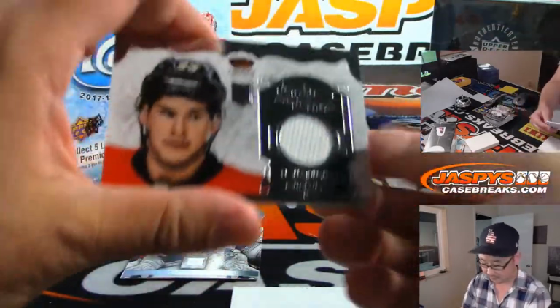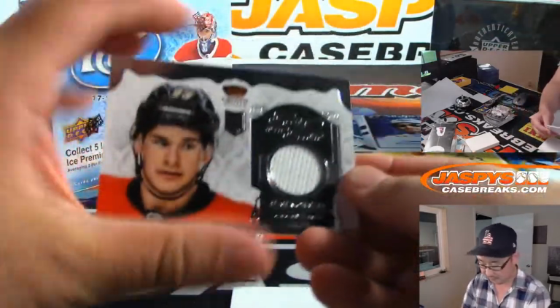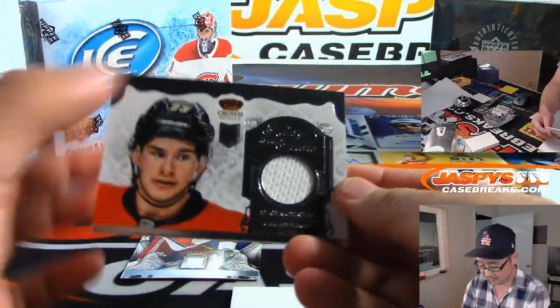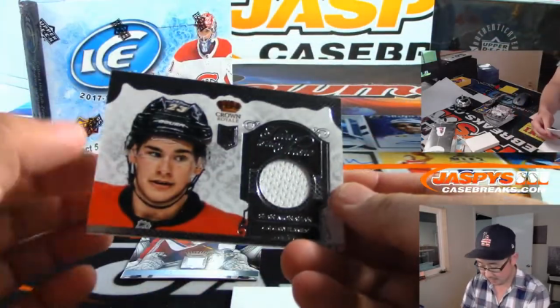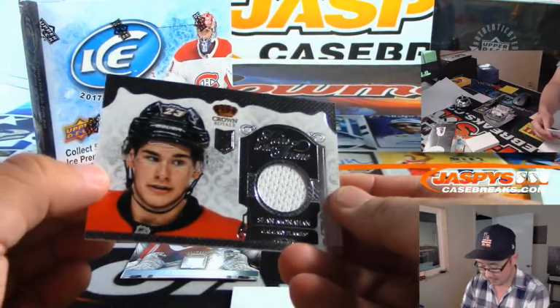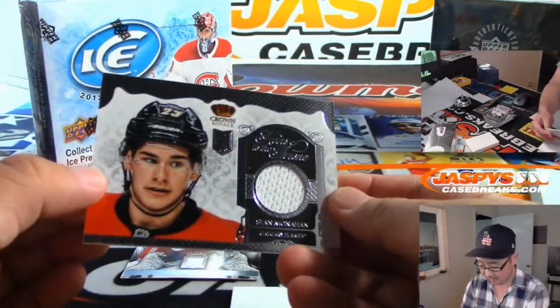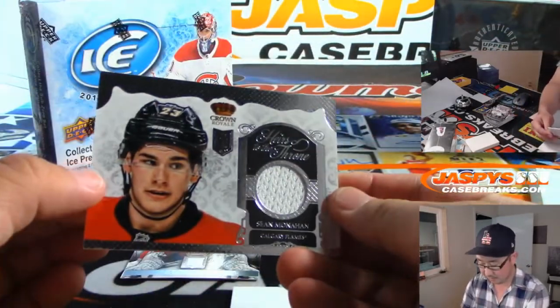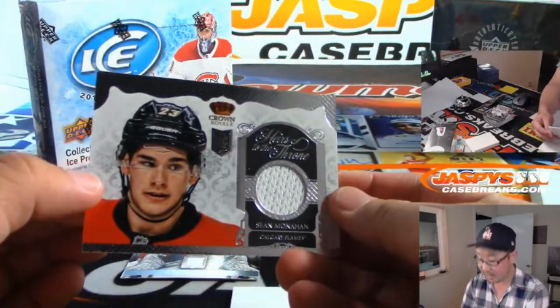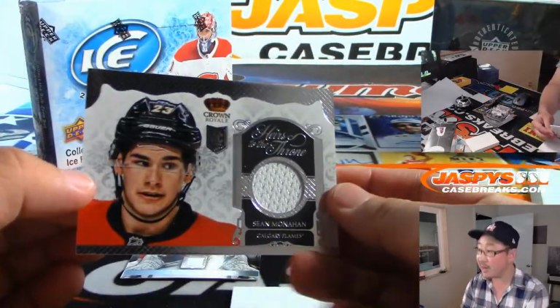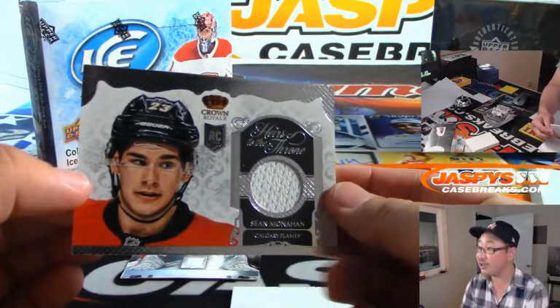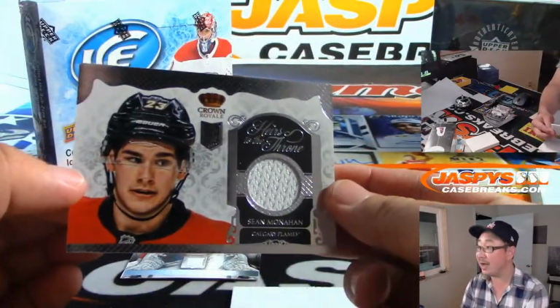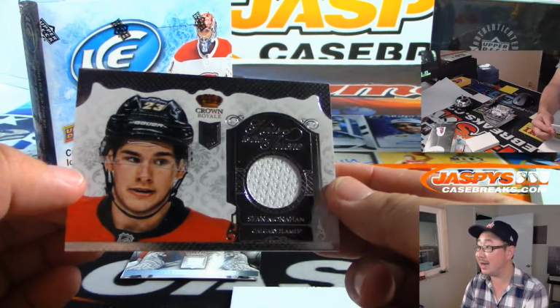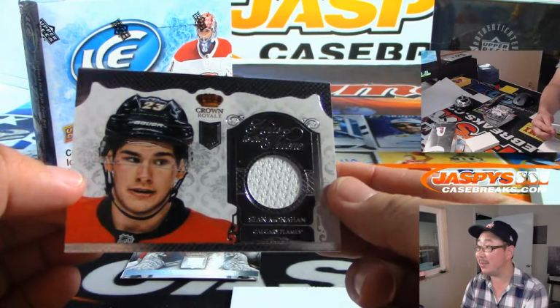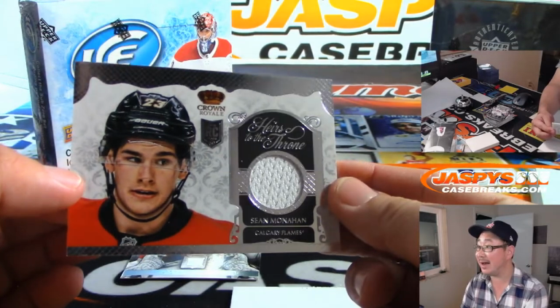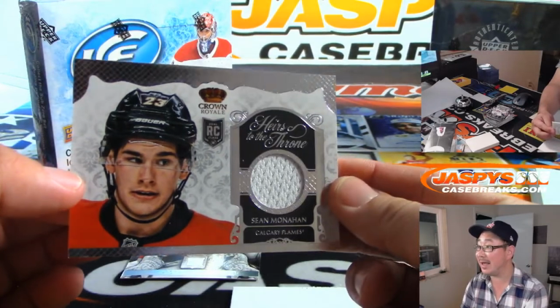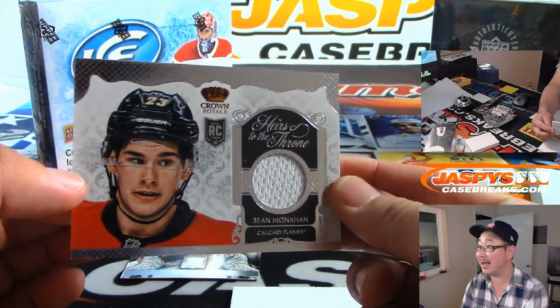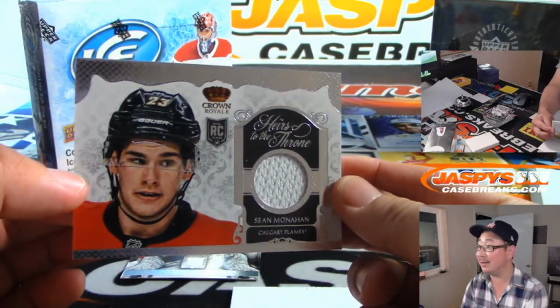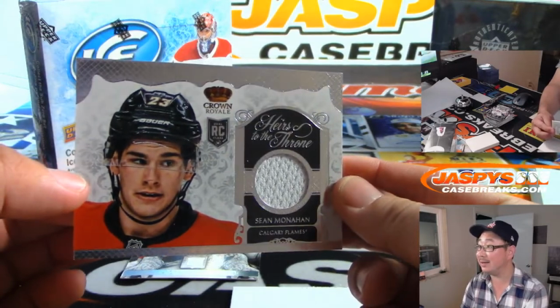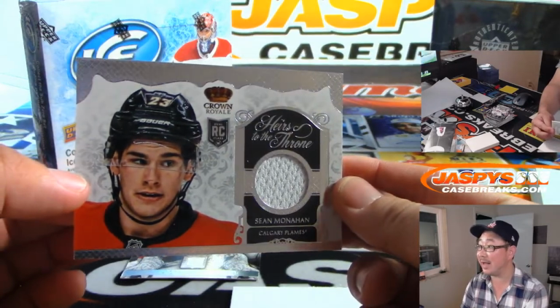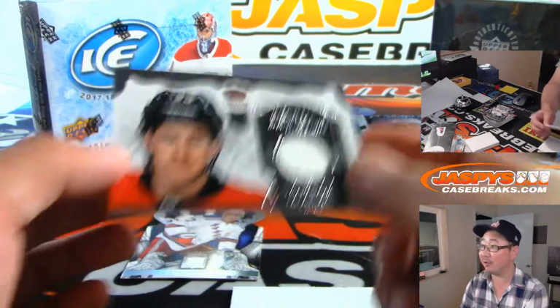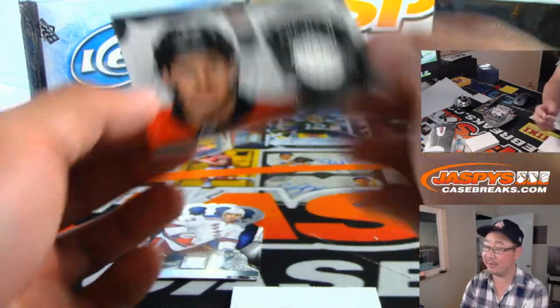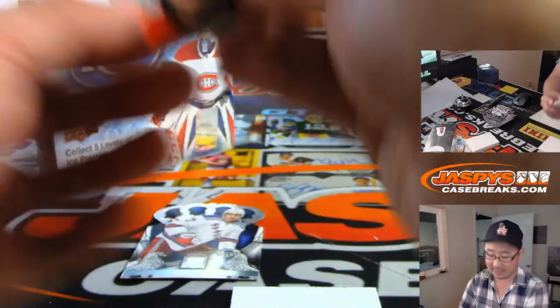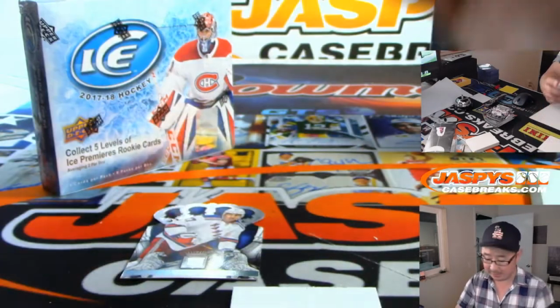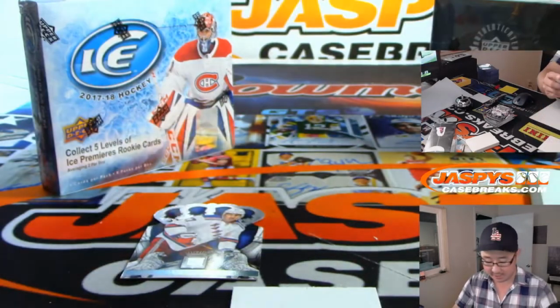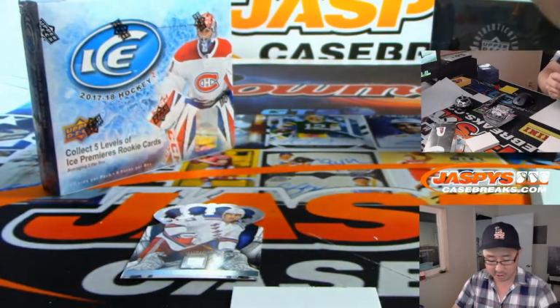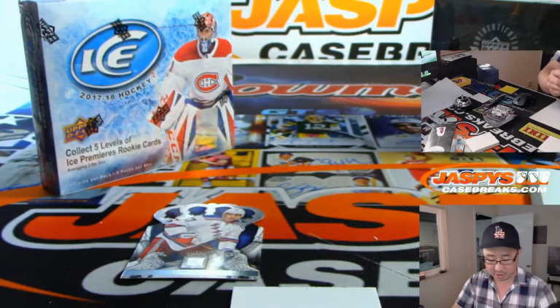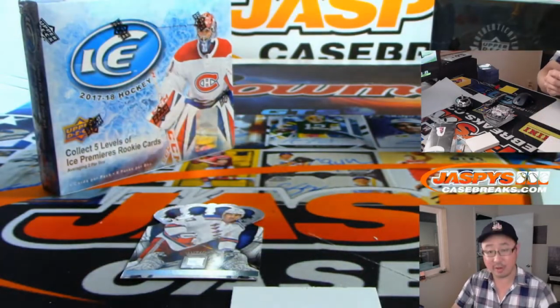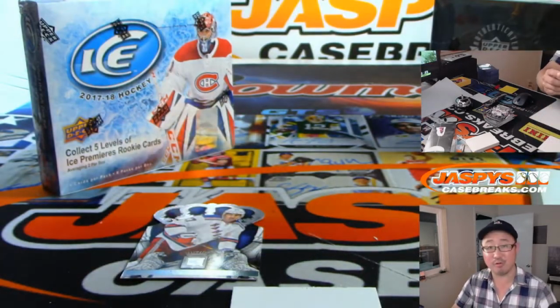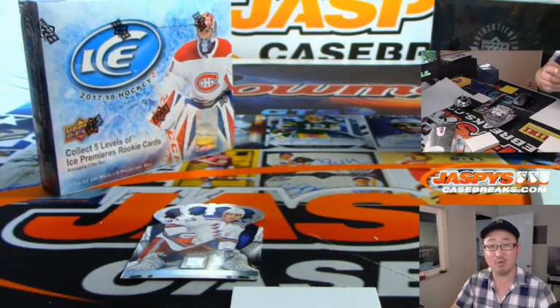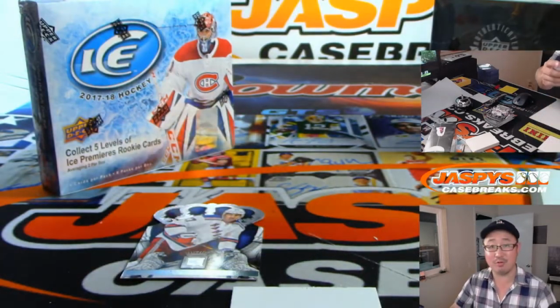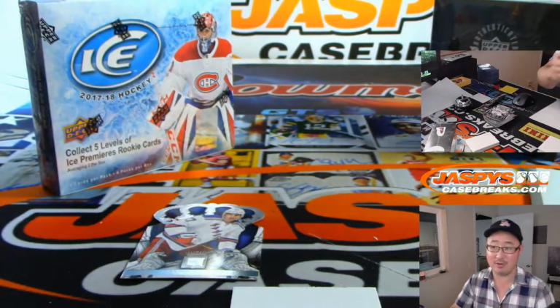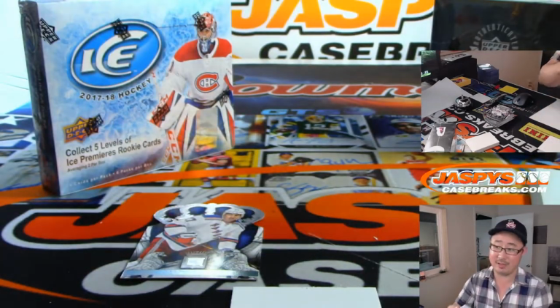And we got Sean Monaghan, Calgary Flames, Heirs to the Throne Relic.